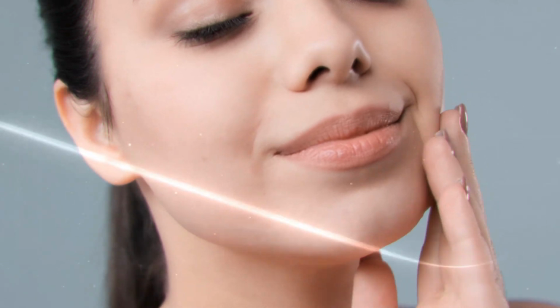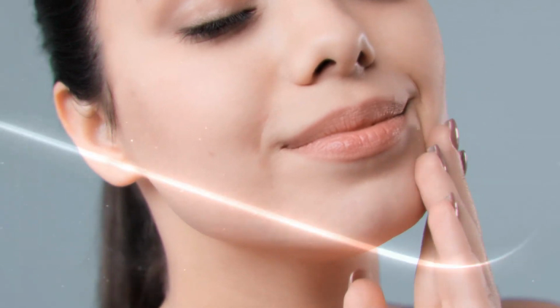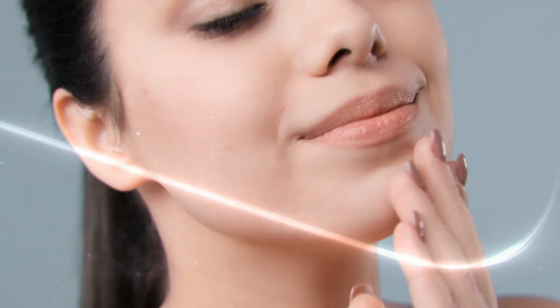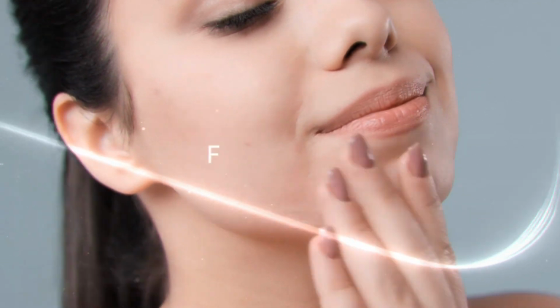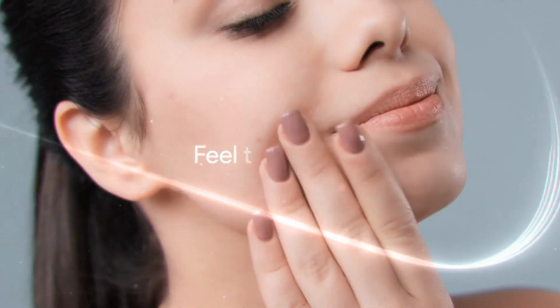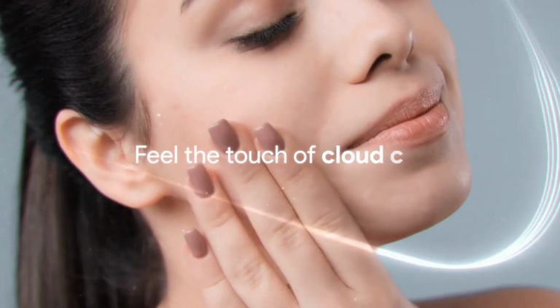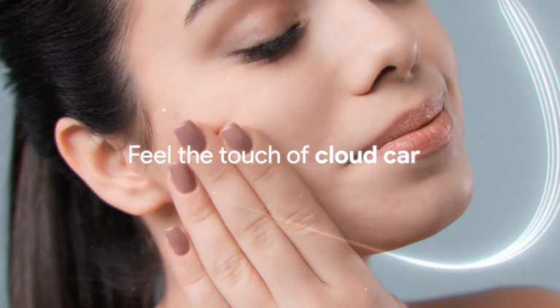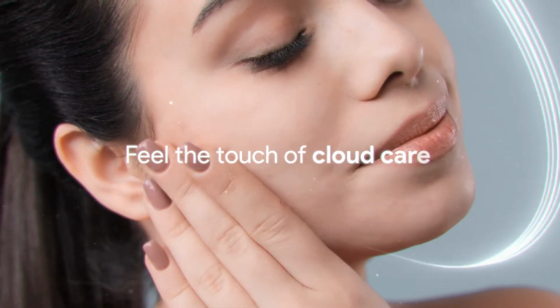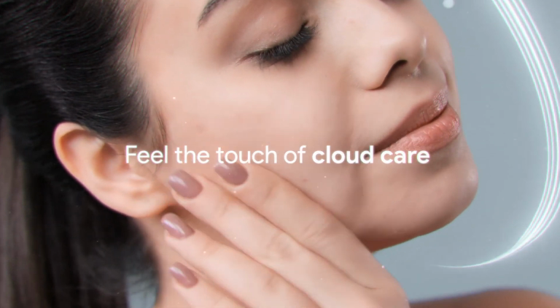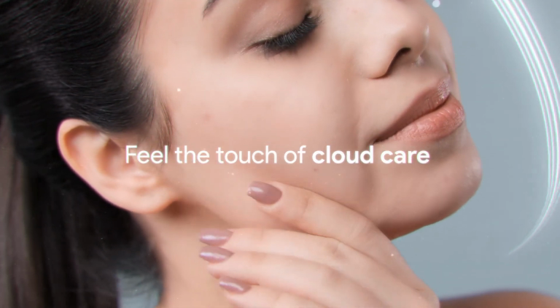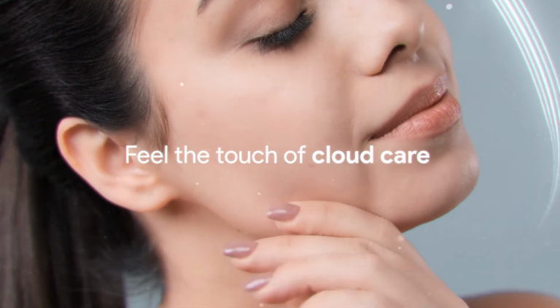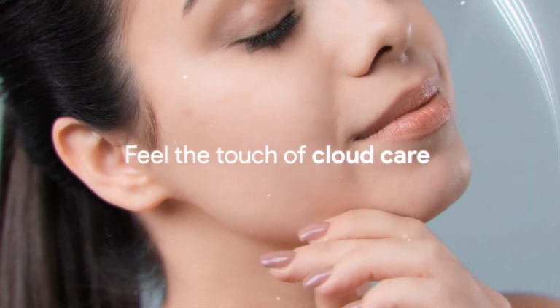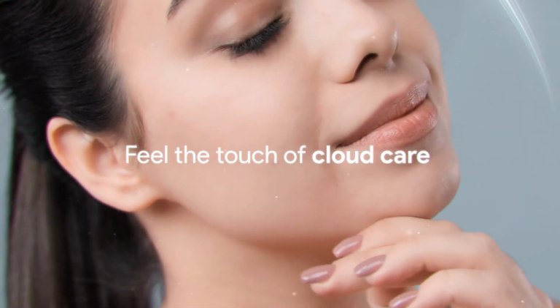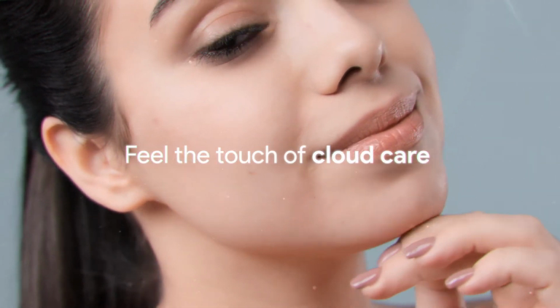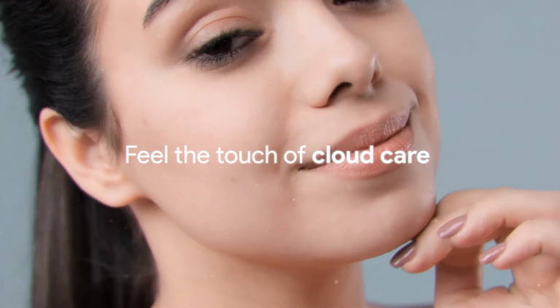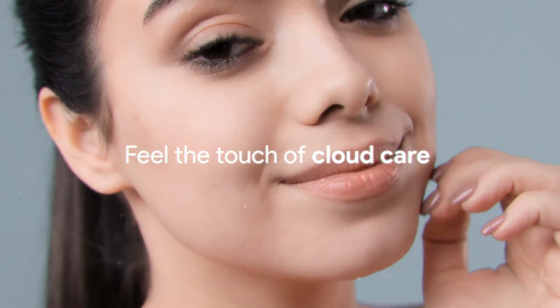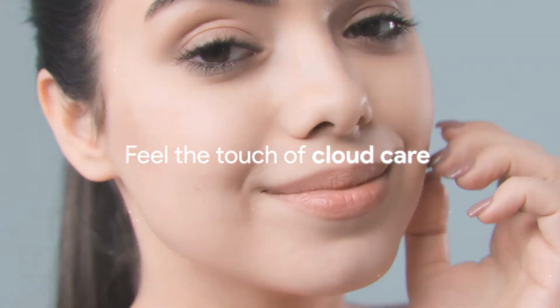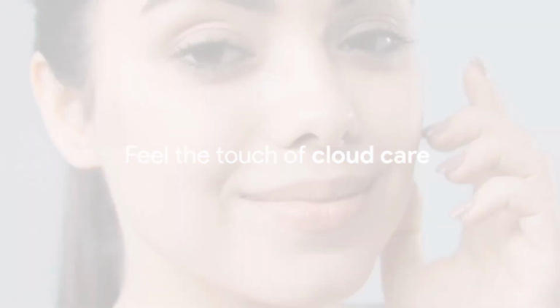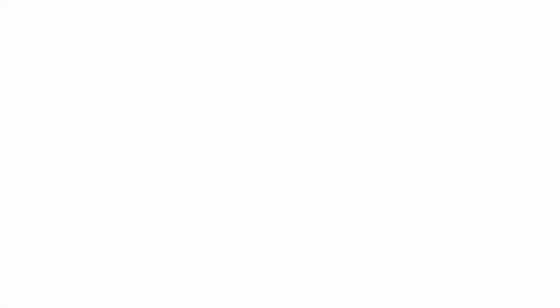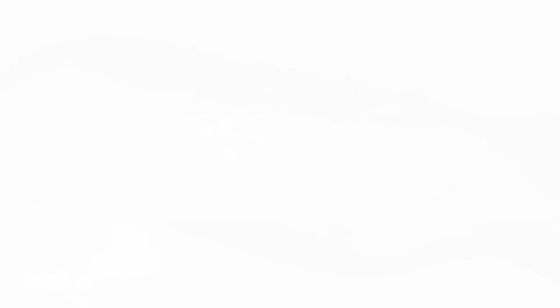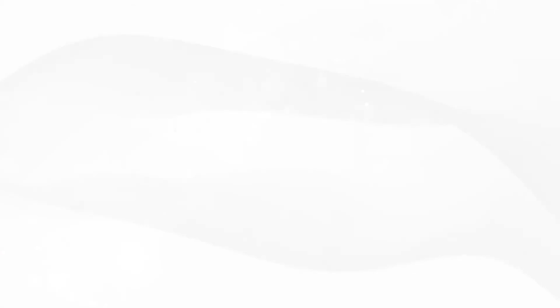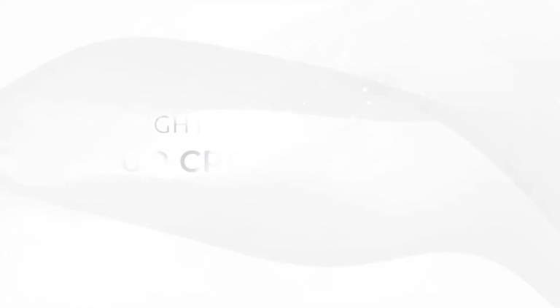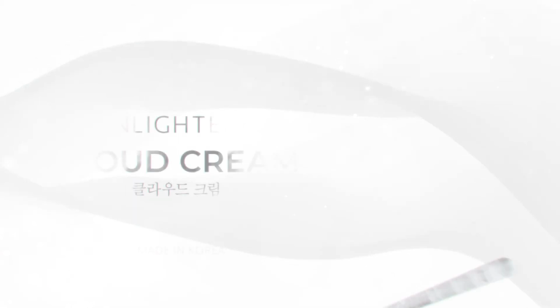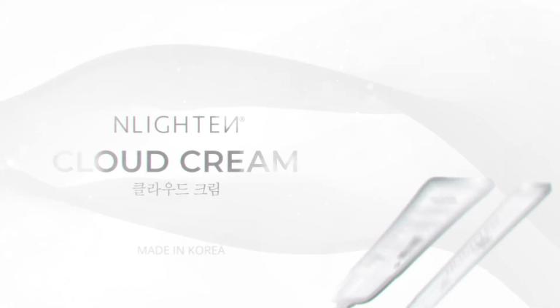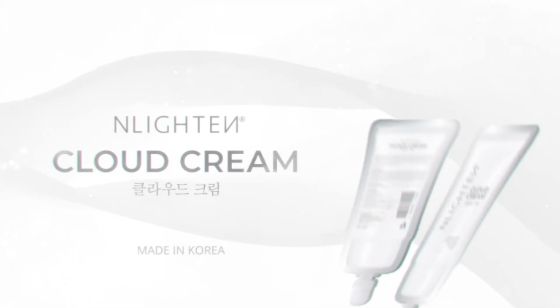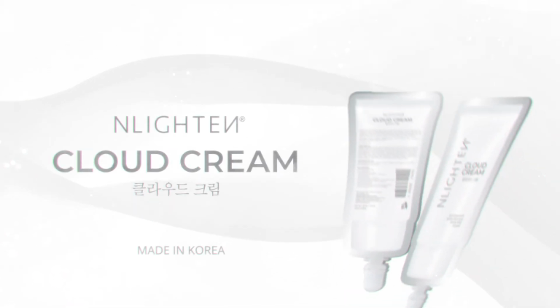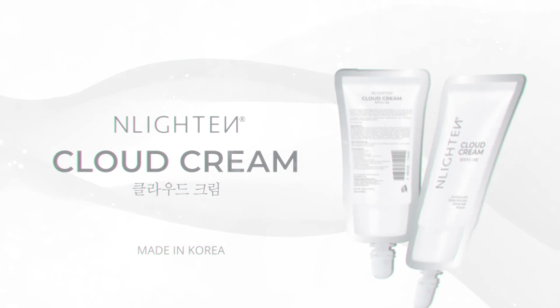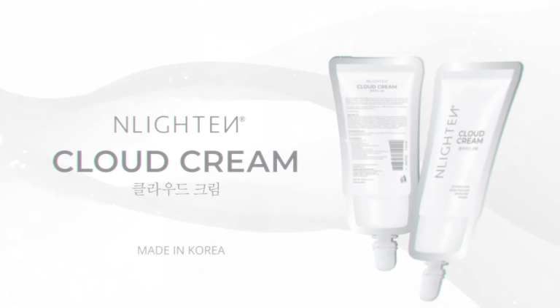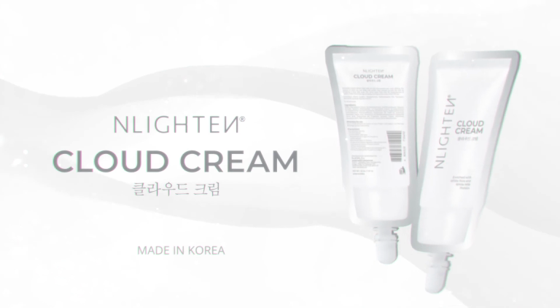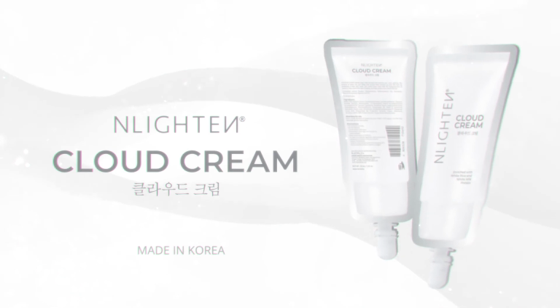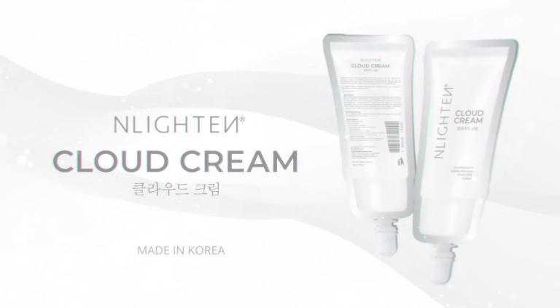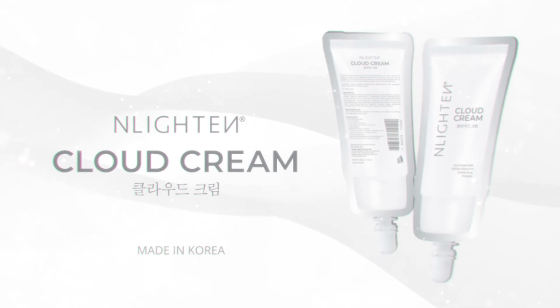Feel the touch of Cloud Care. Enlighten Cloud Cream.